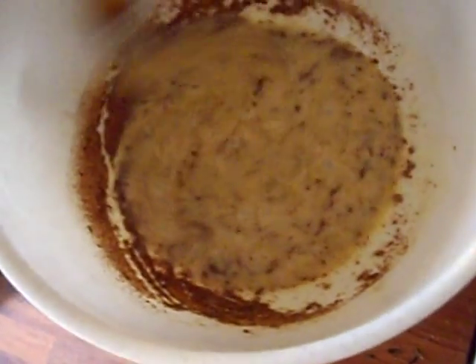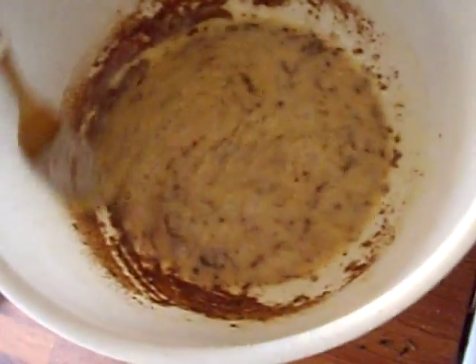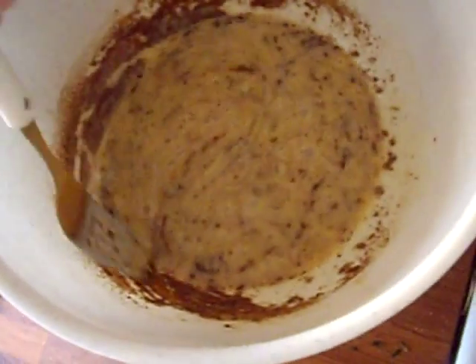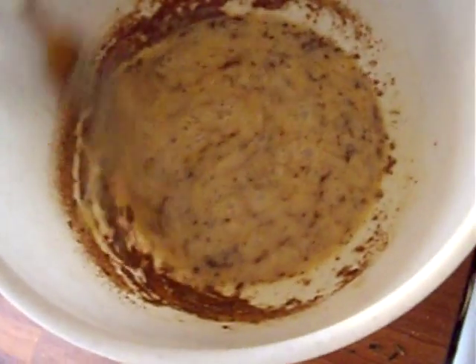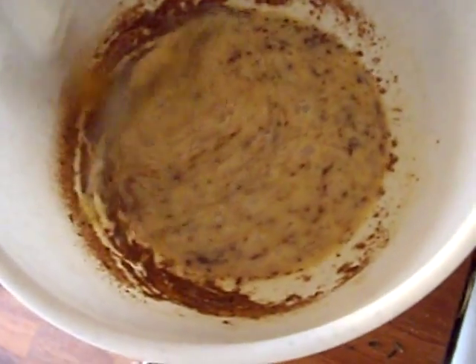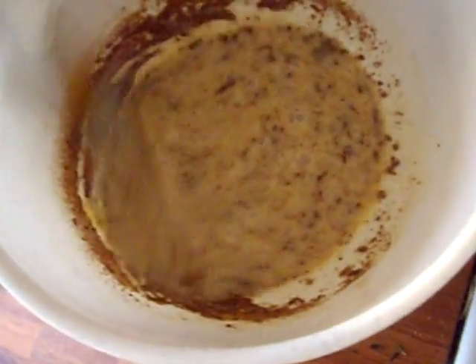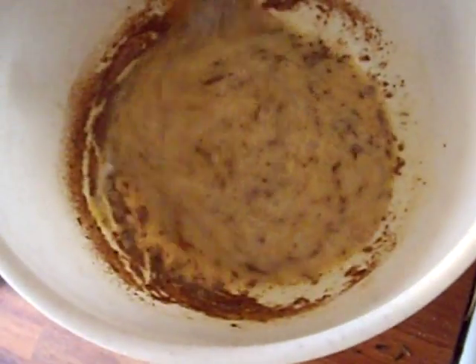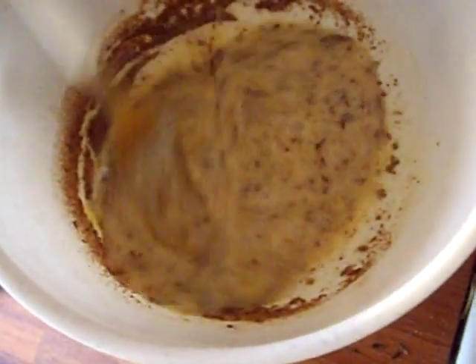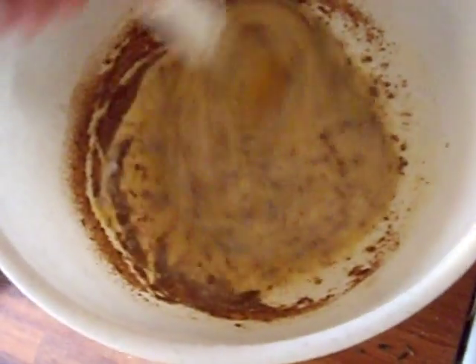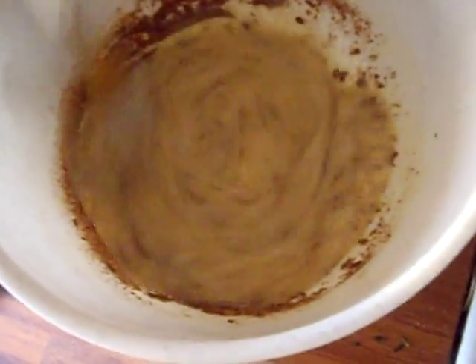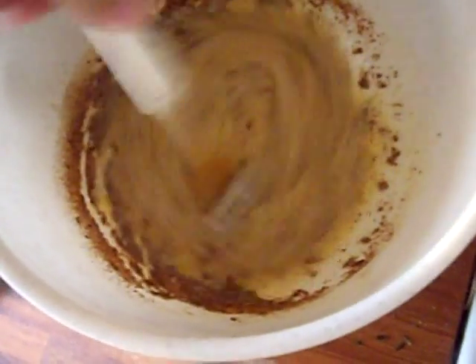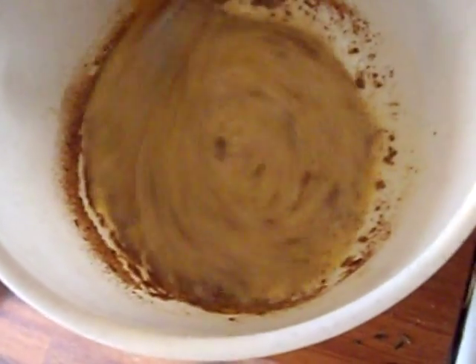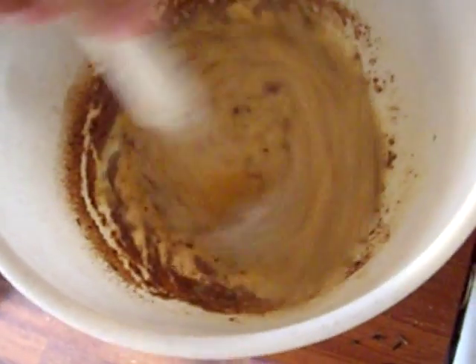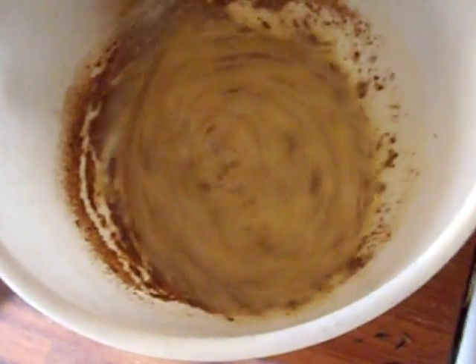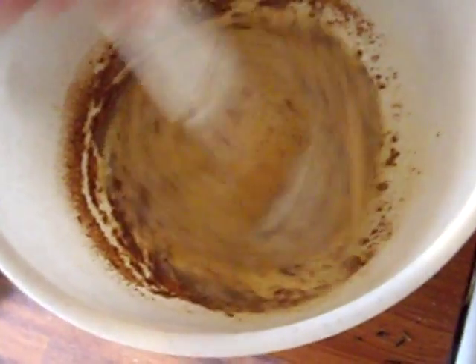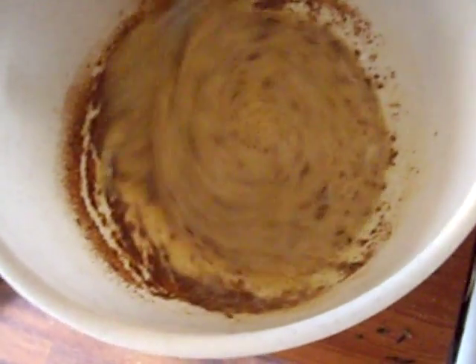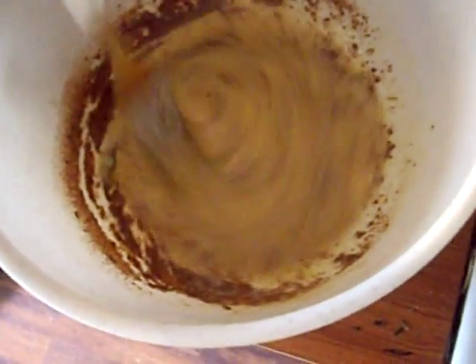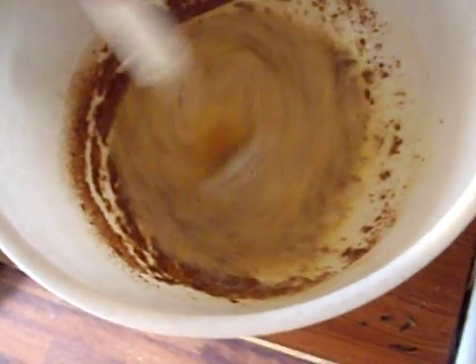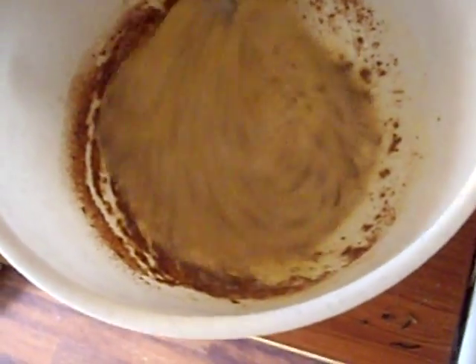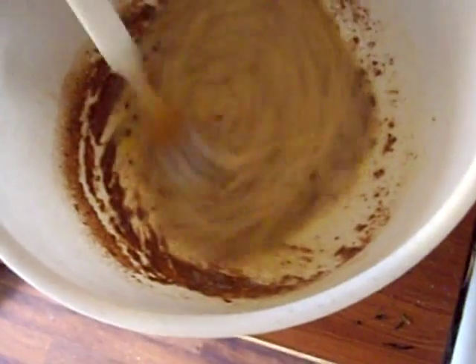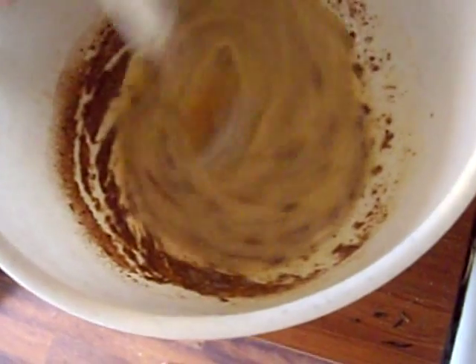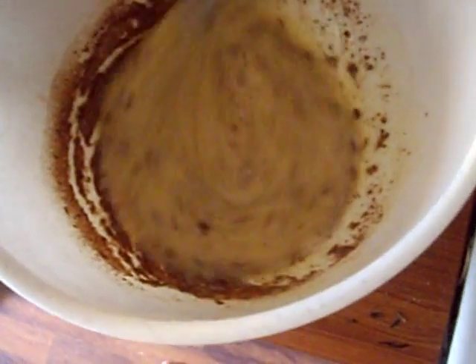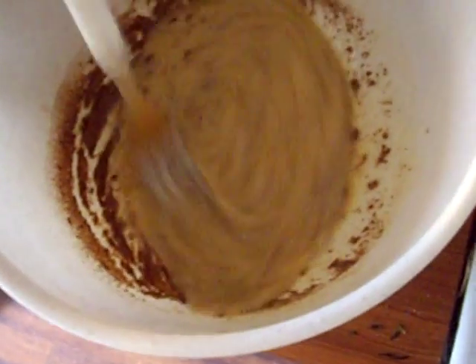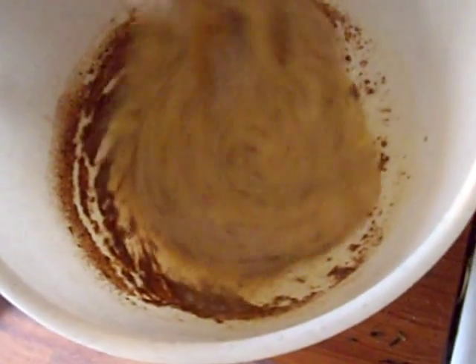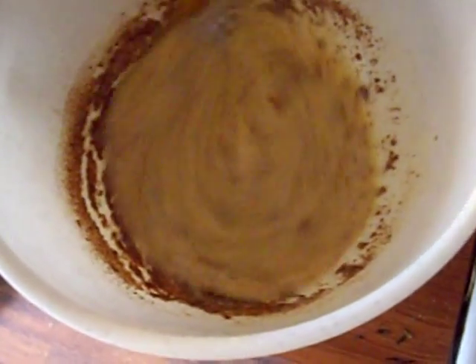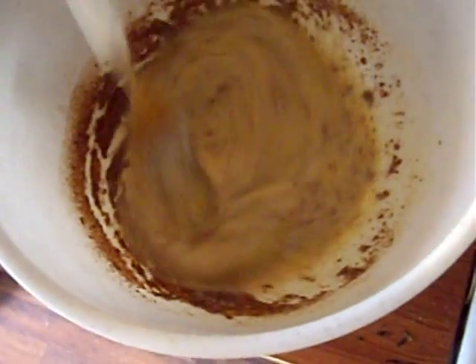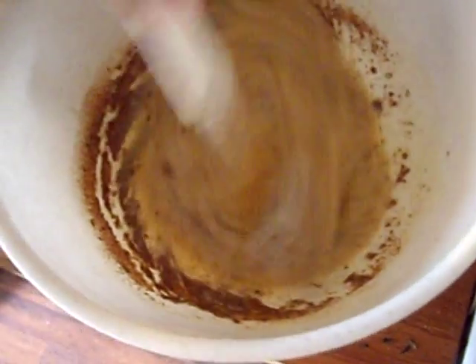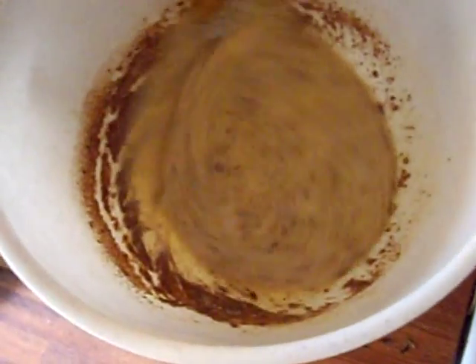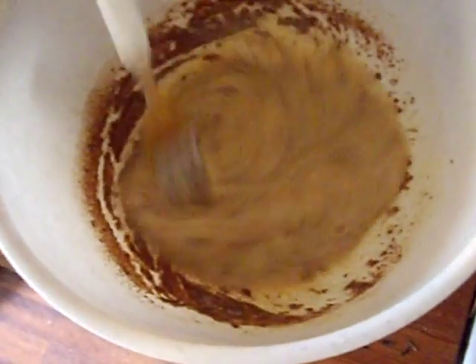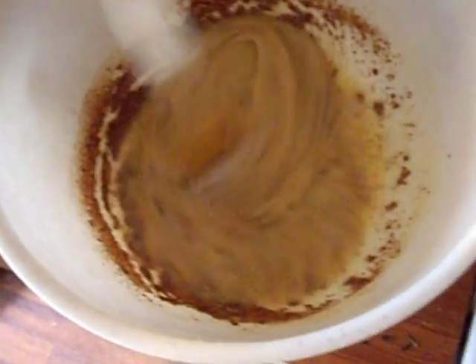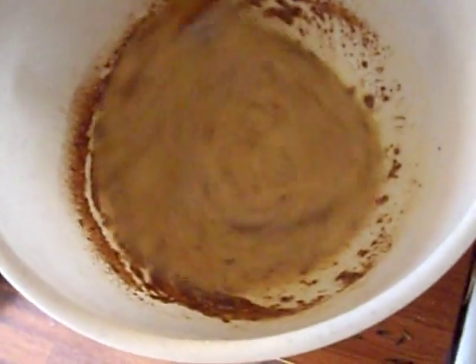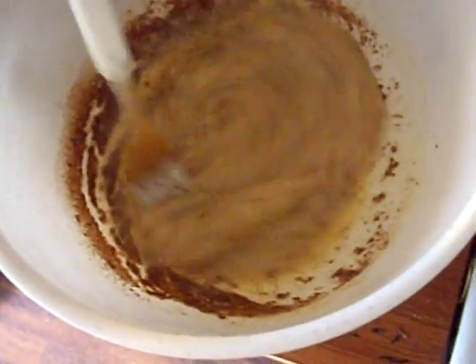Just use your fork or a whisk to really beat it and mix it well.